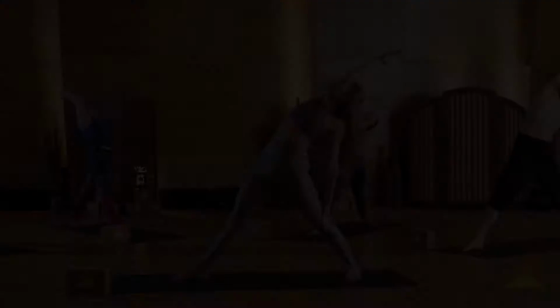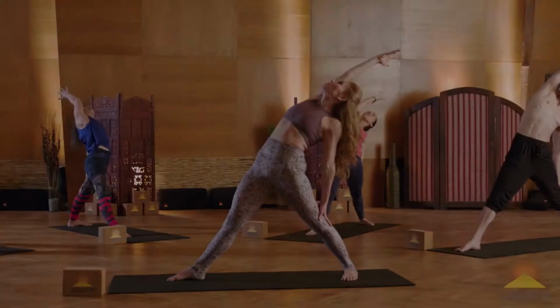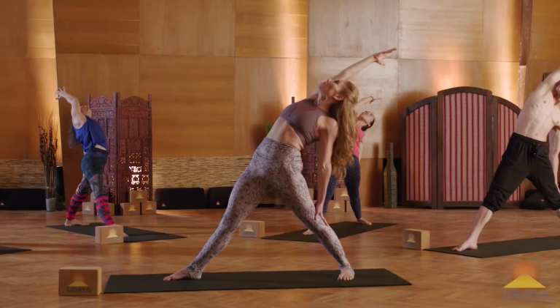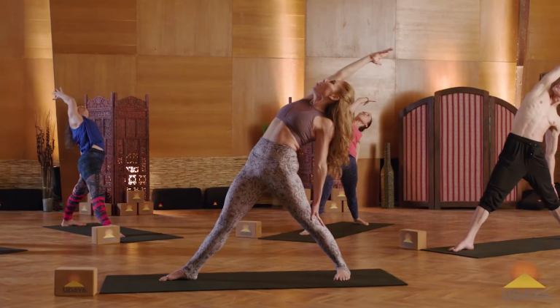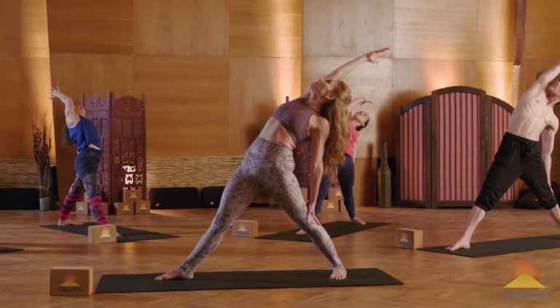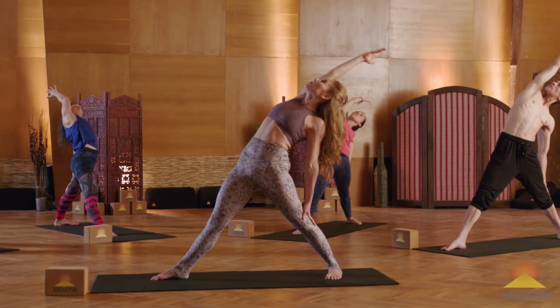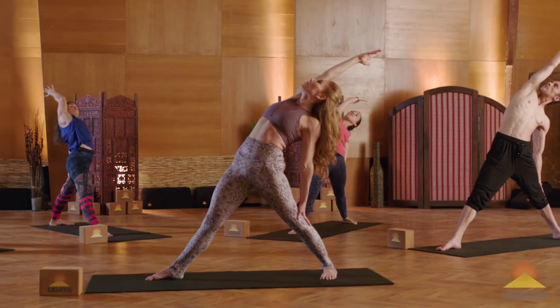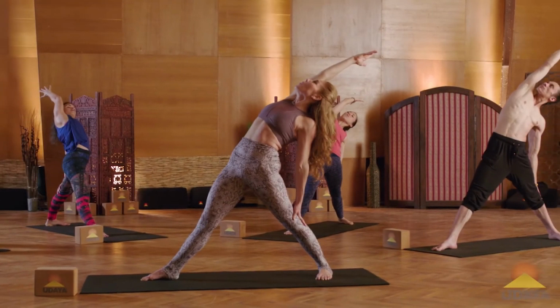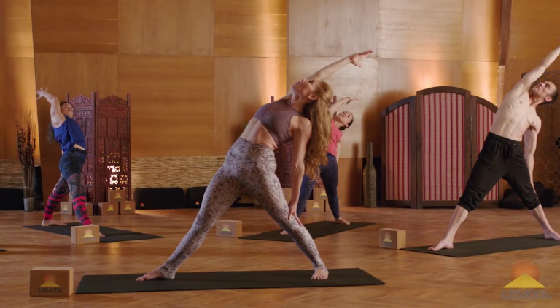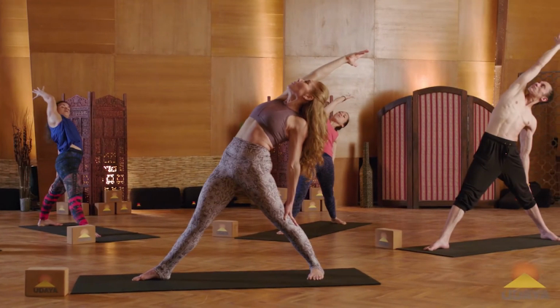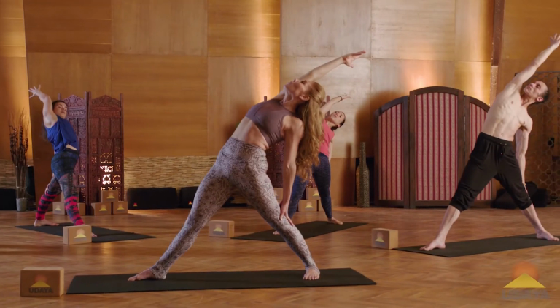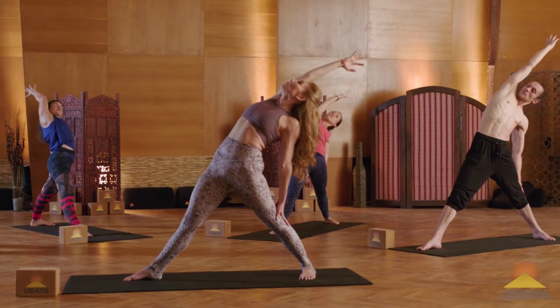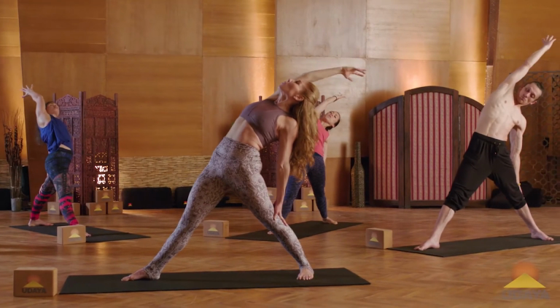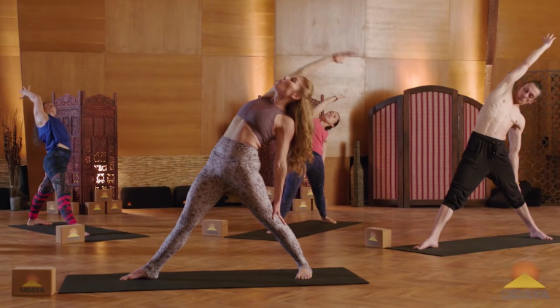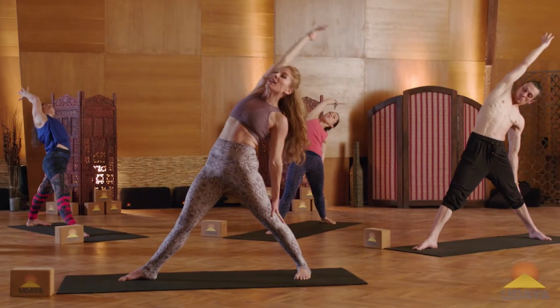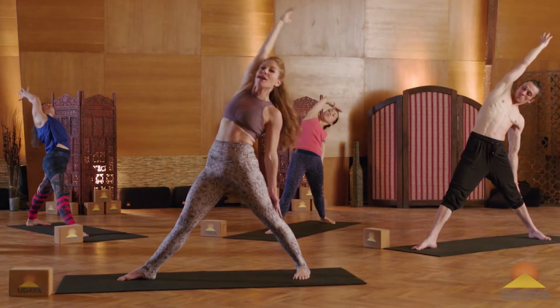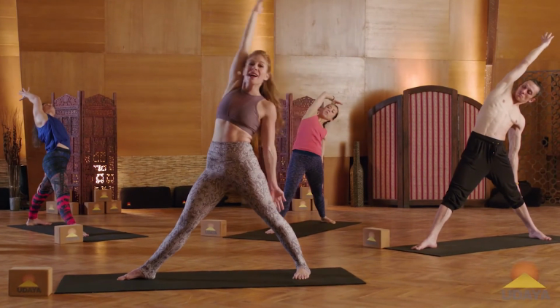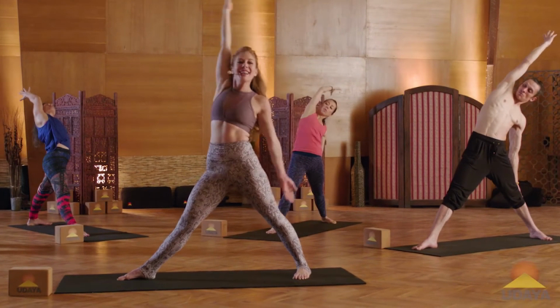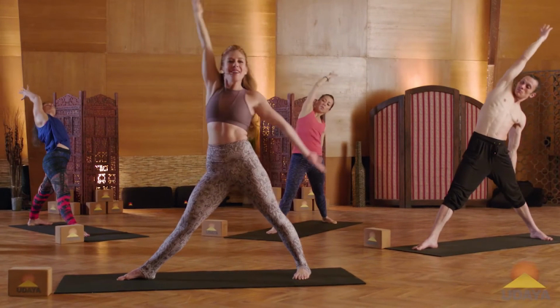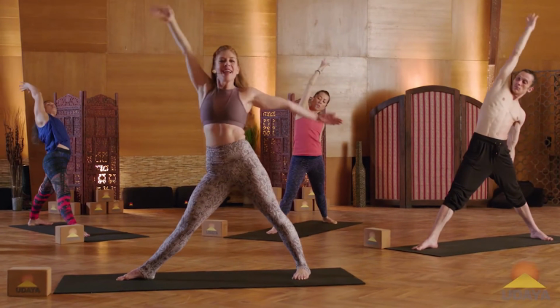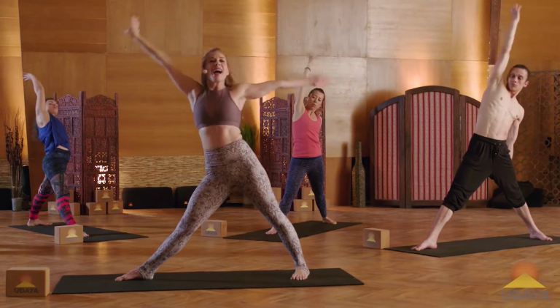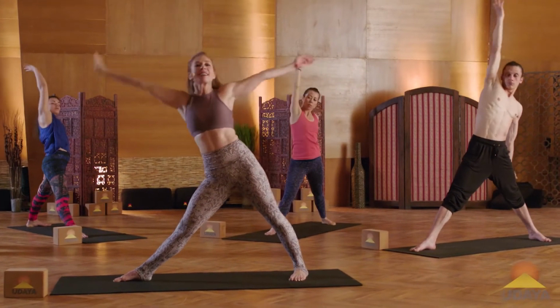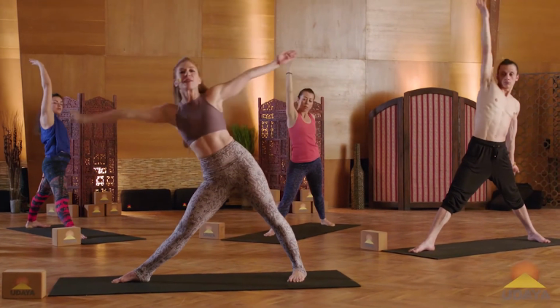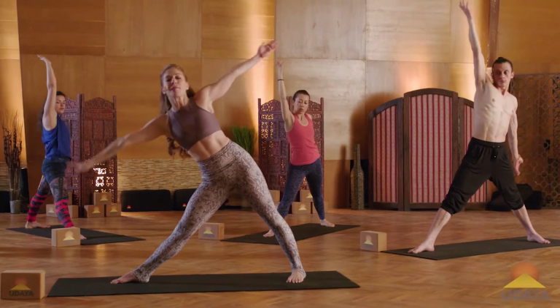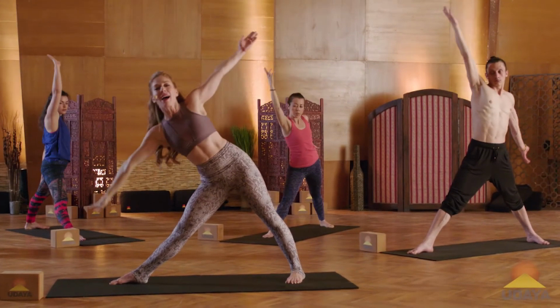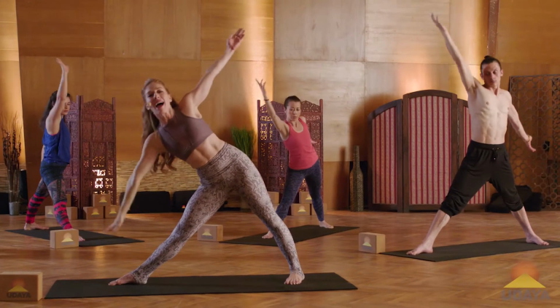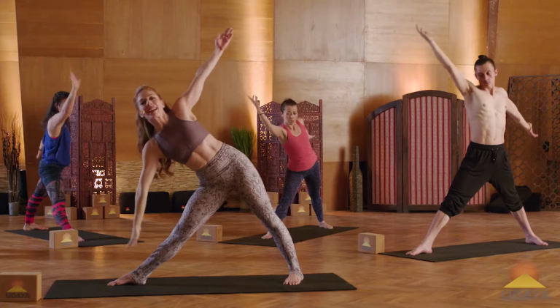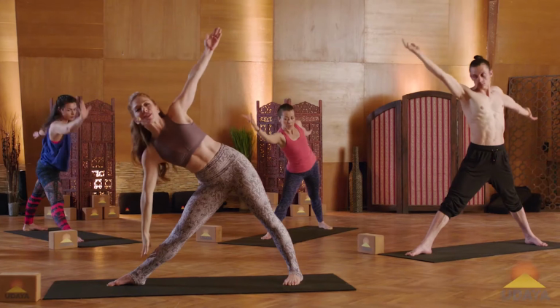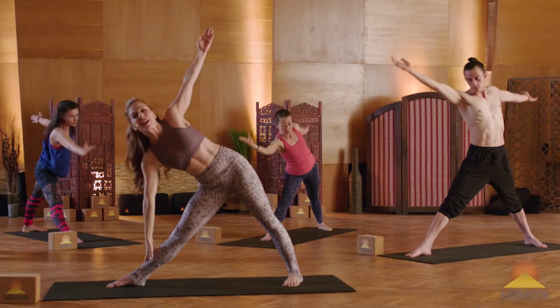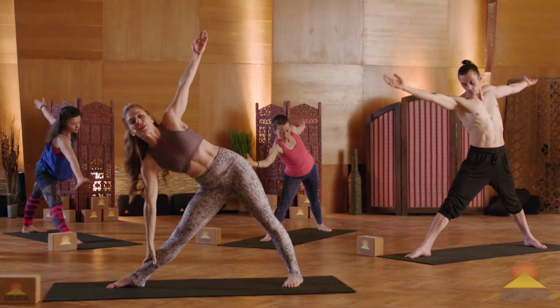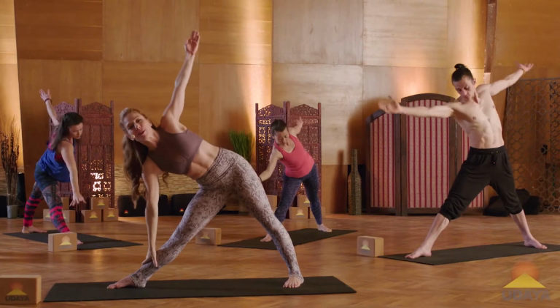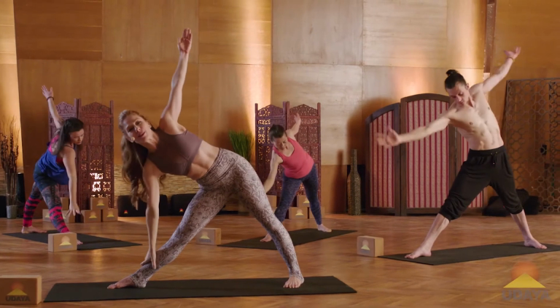Ground into the big toe. Use your core. Inhale, rise up. Exhale, come back into triangle pose.